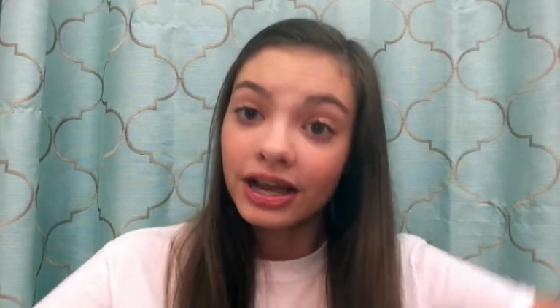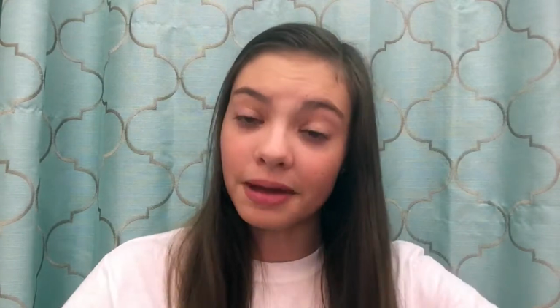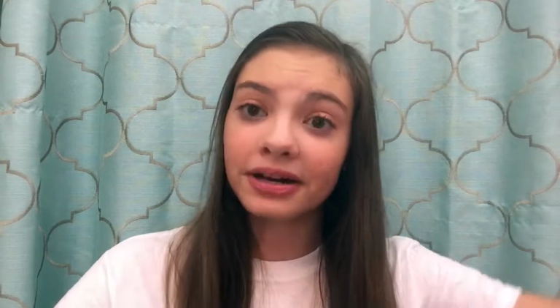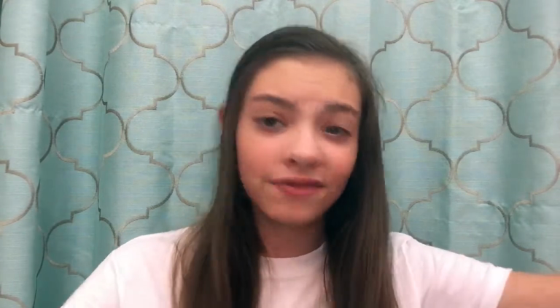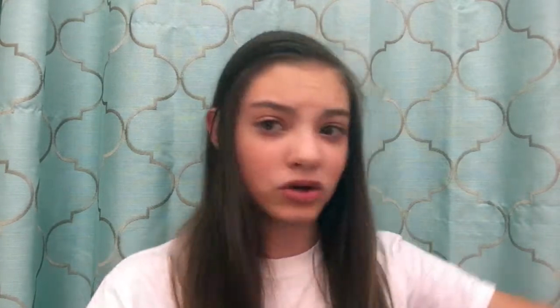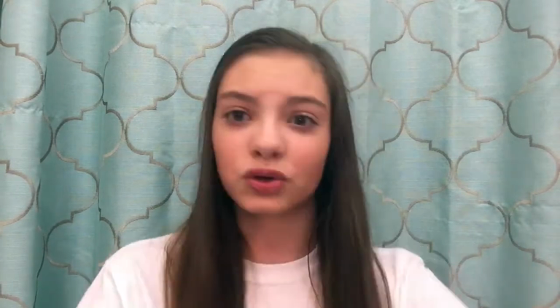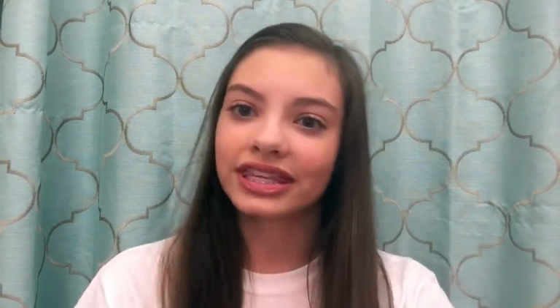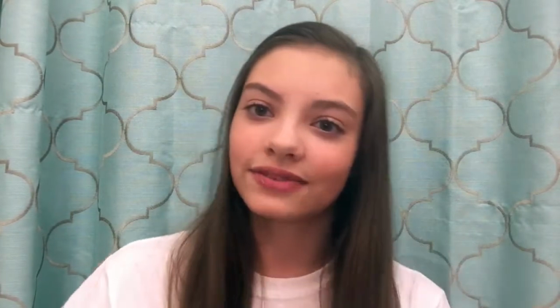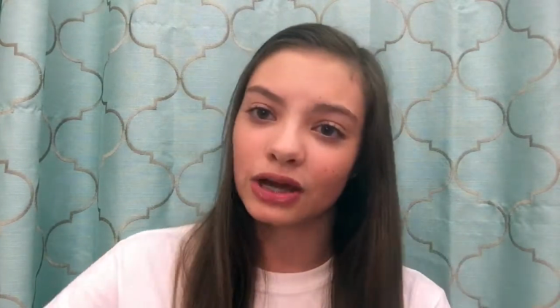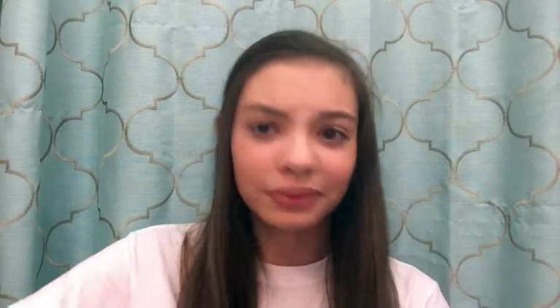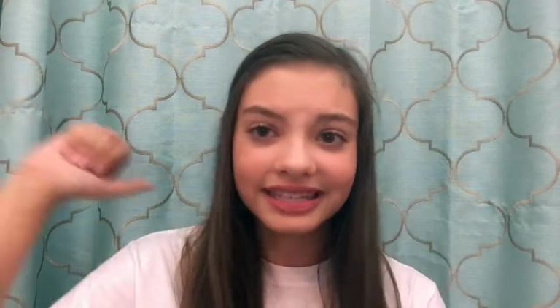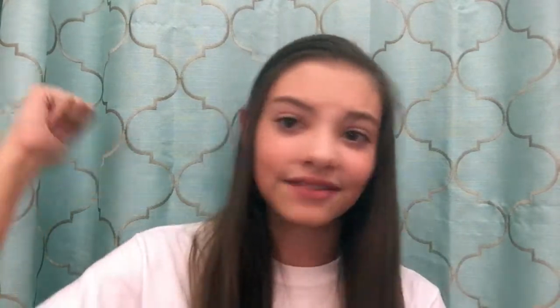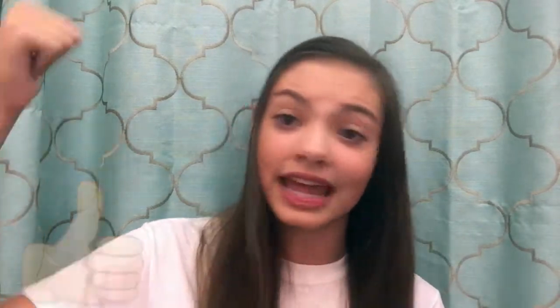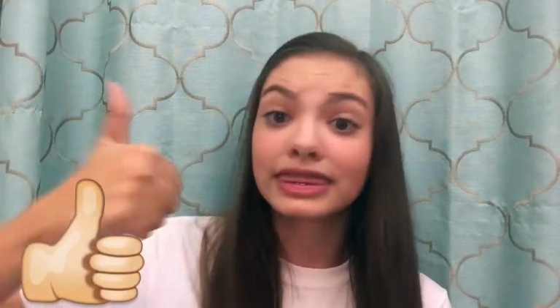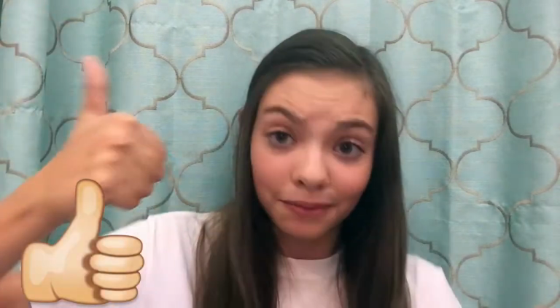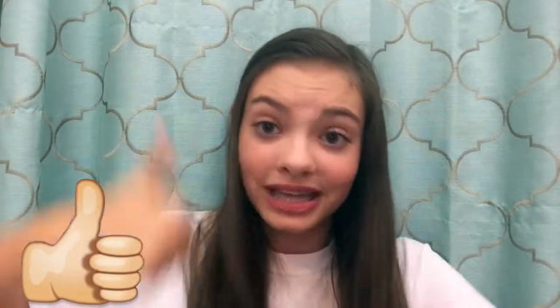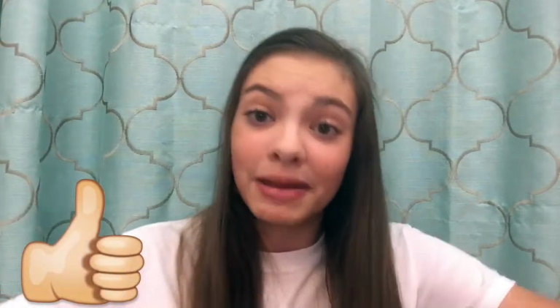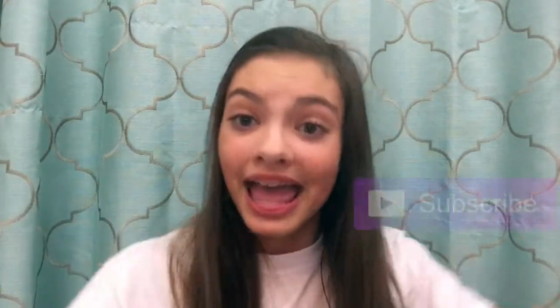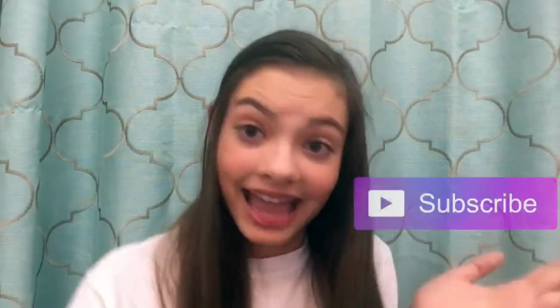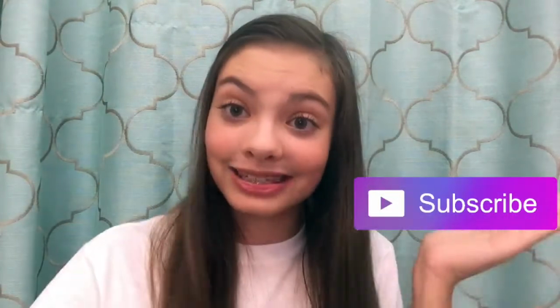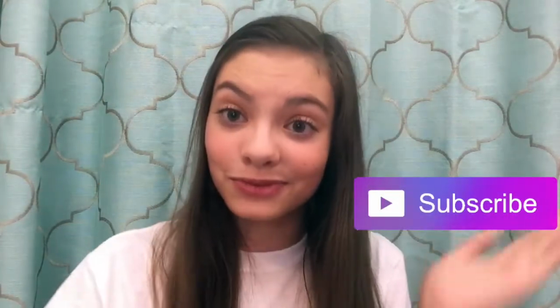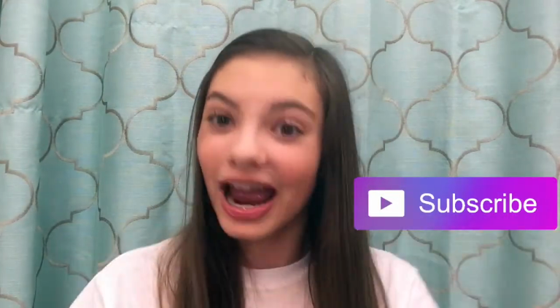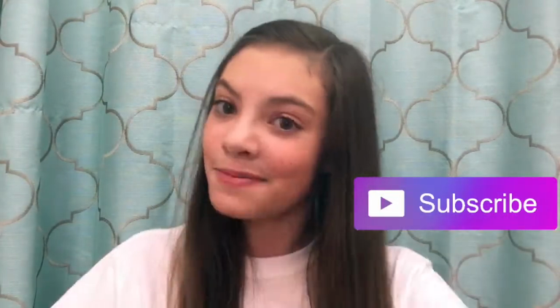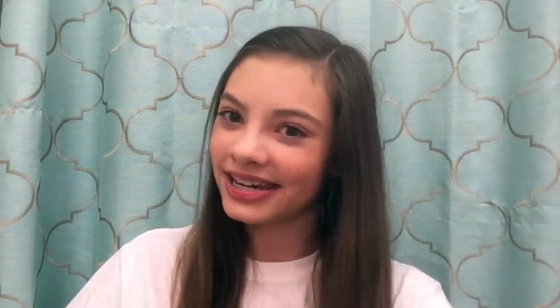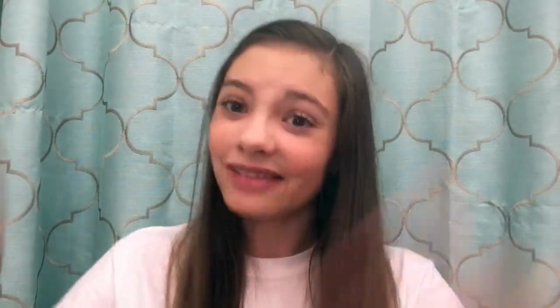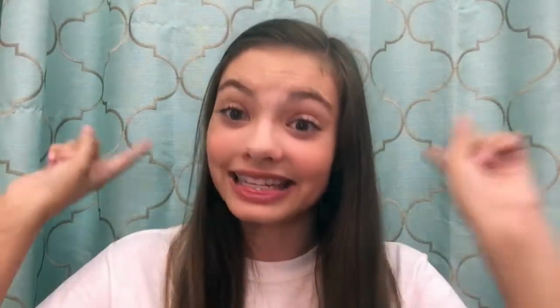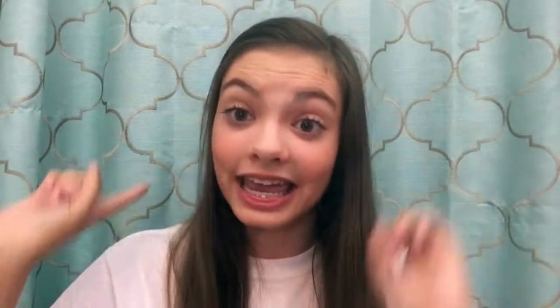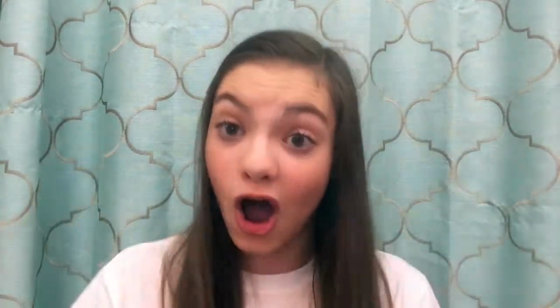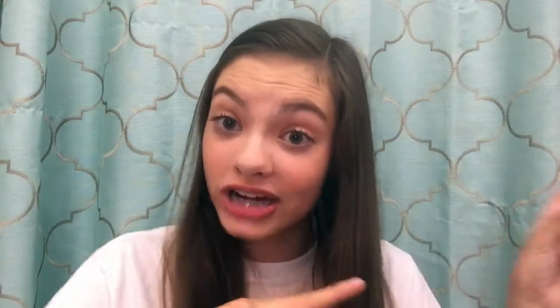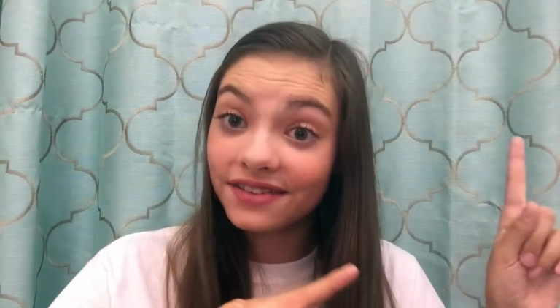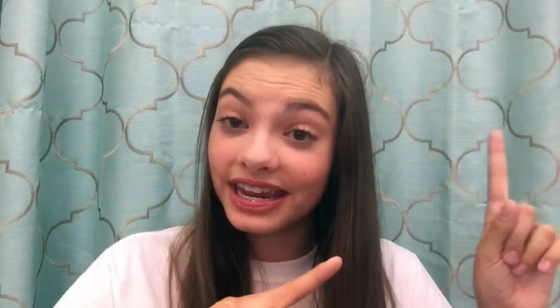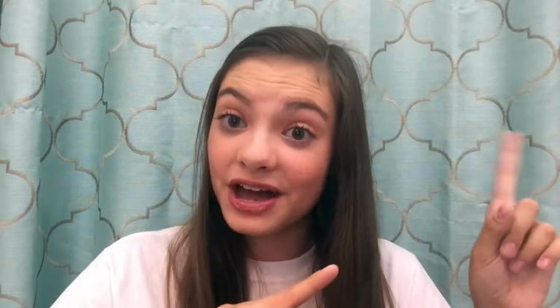Remember, if you enjoyed this video, please give it a thumbs up and subscribe, and now let's get on to the video!